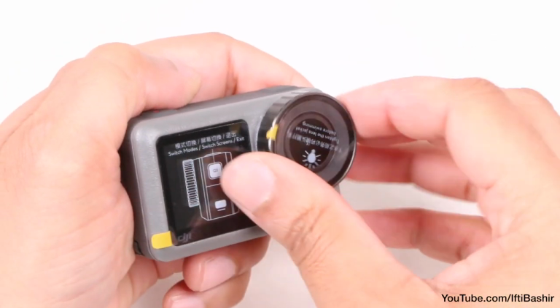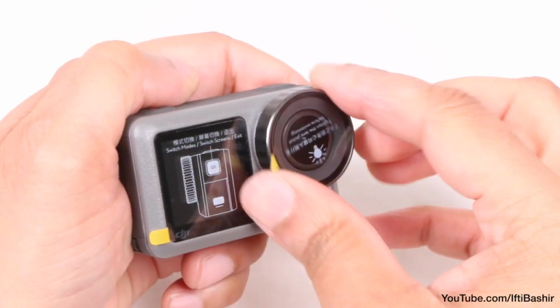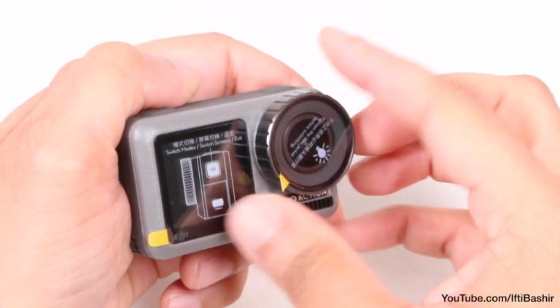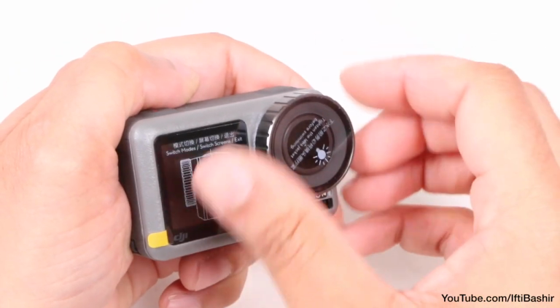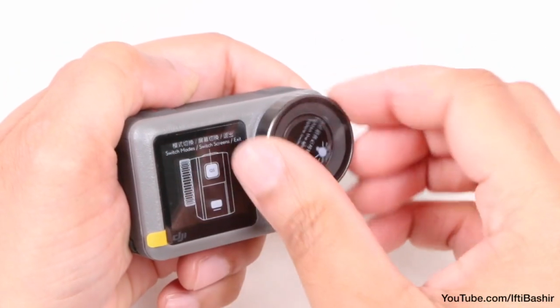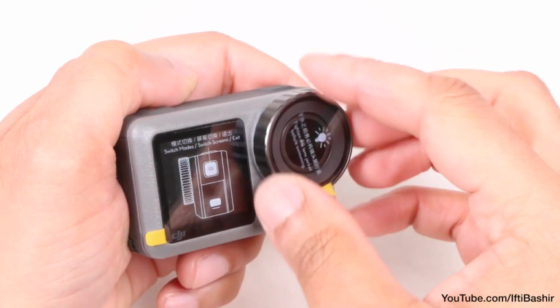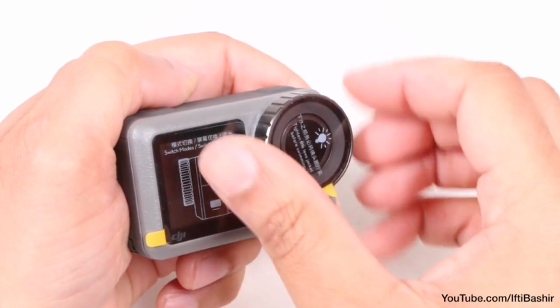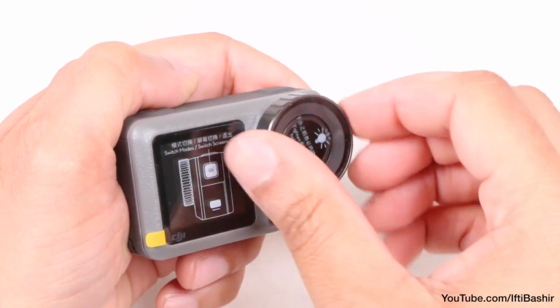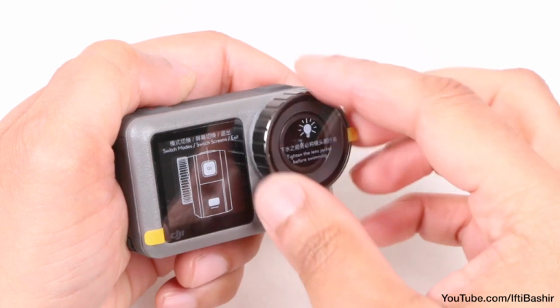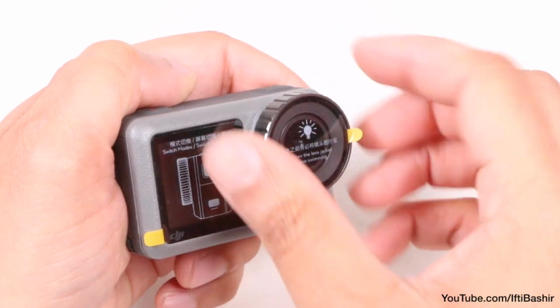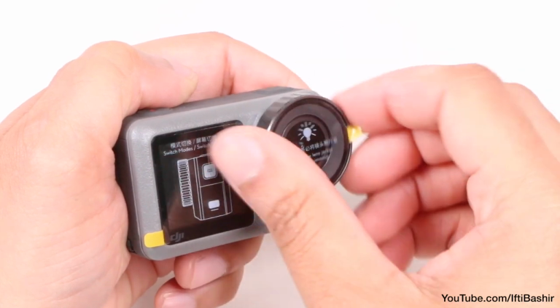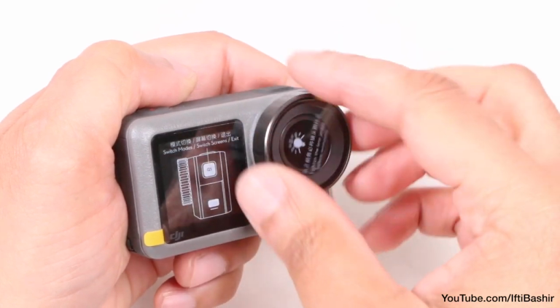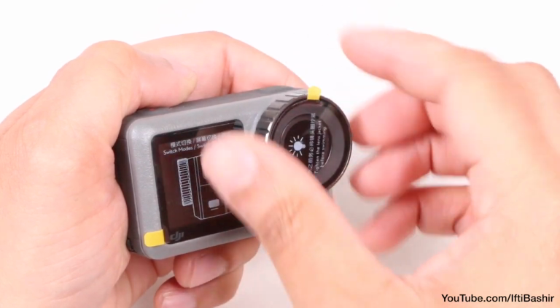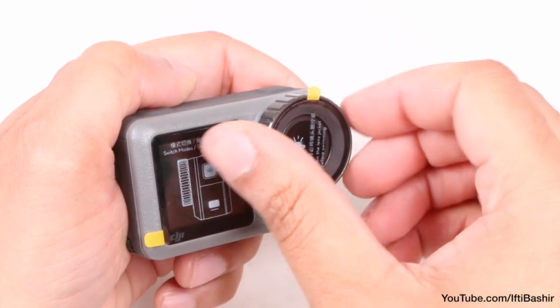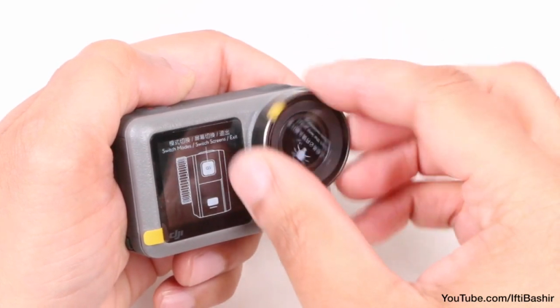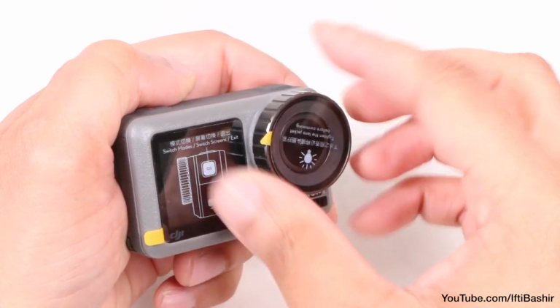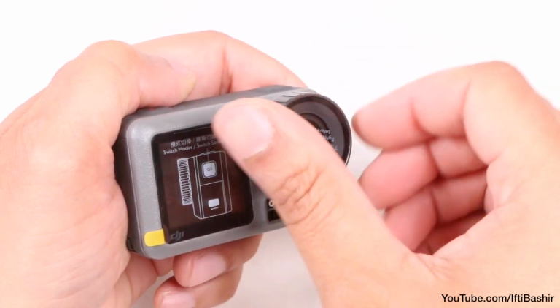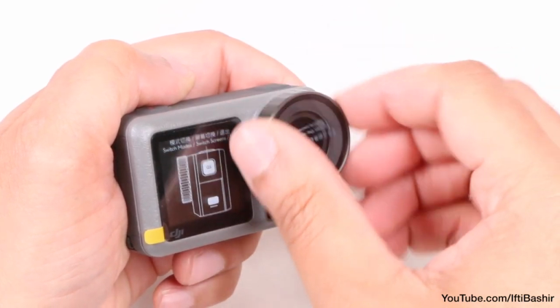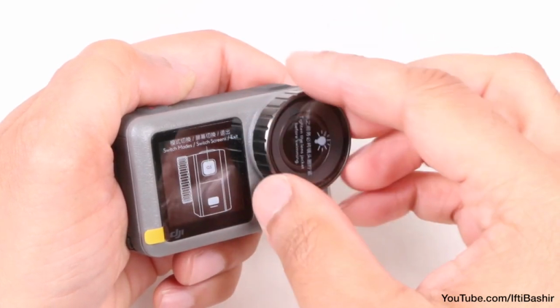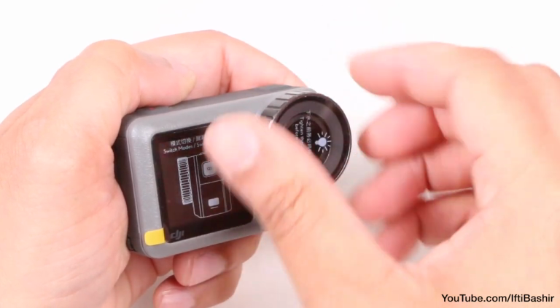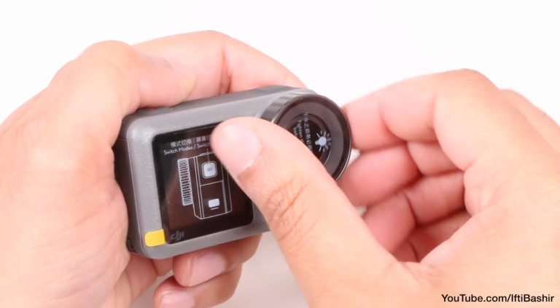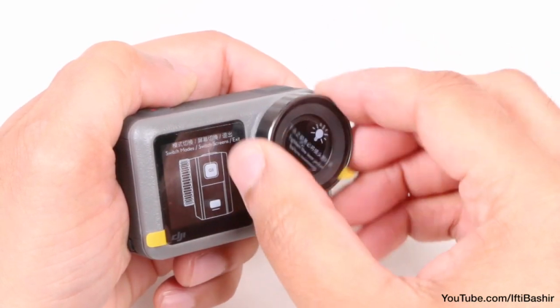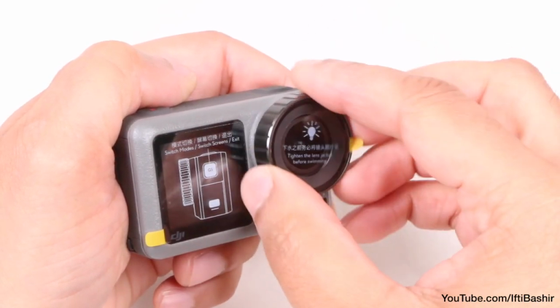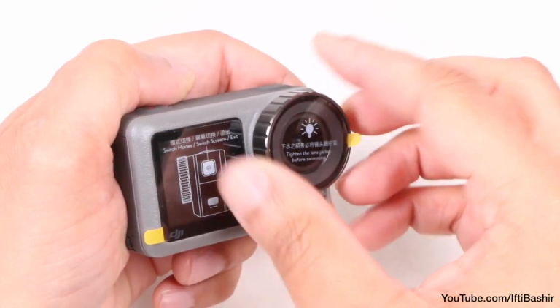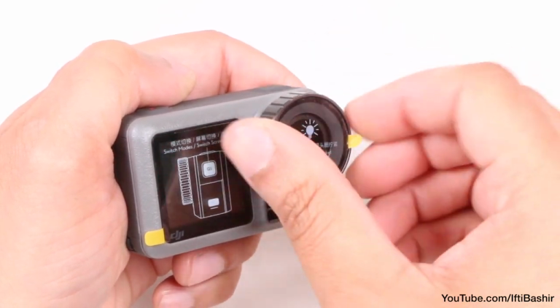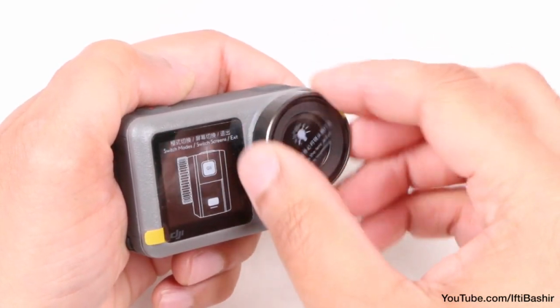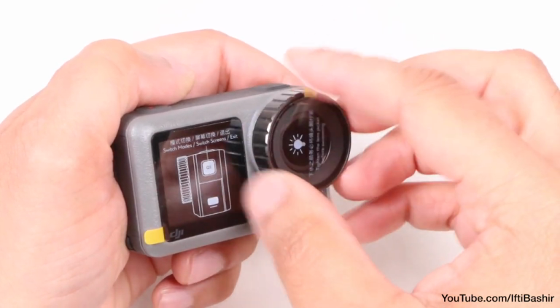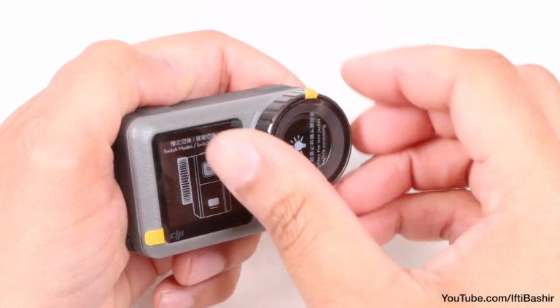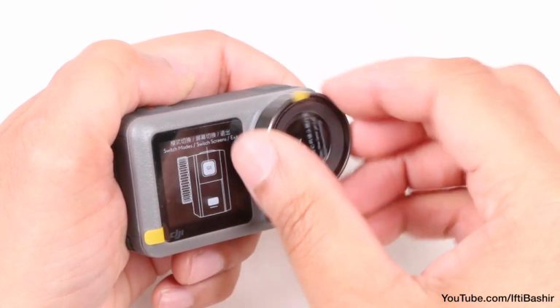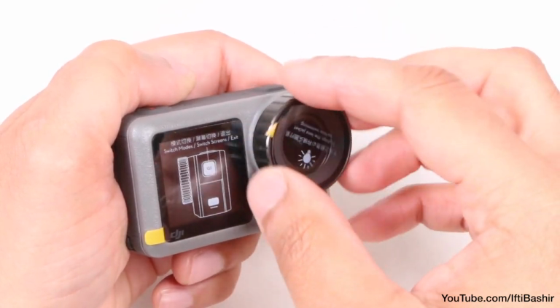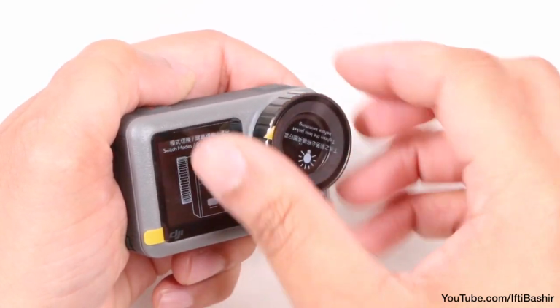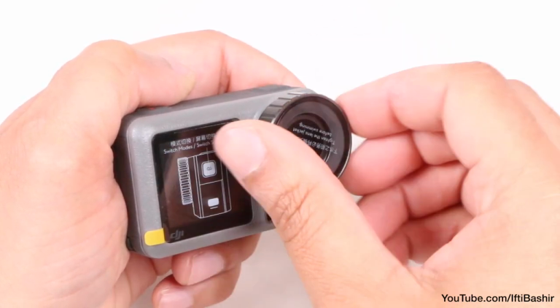Just remember to ensure the cap is nice and tight when you reinstall it, in order to create a waterproof seal.